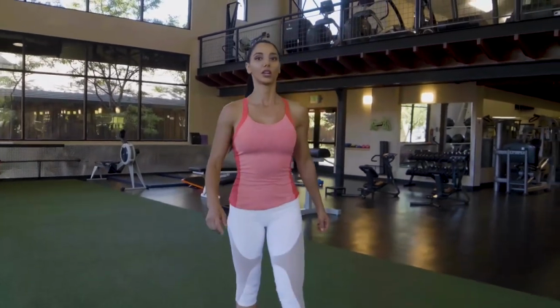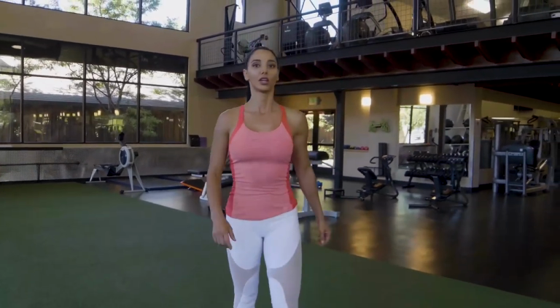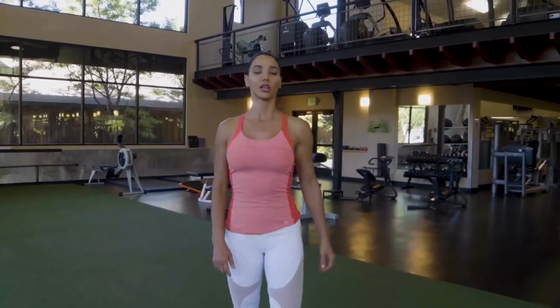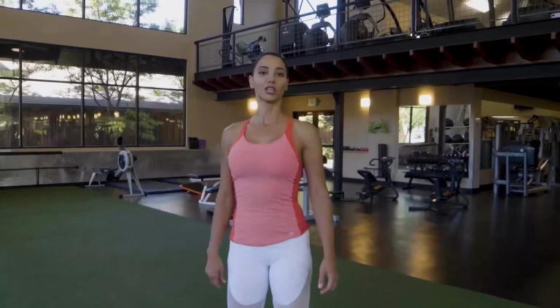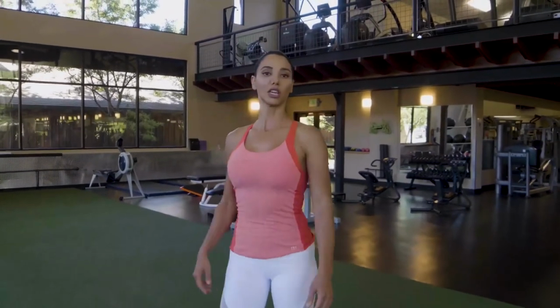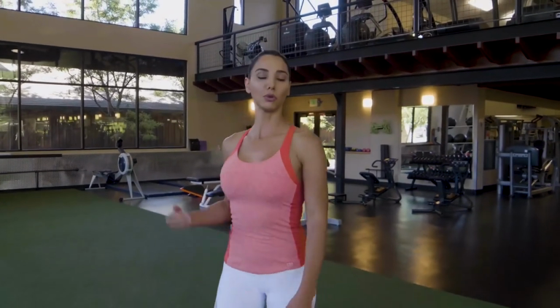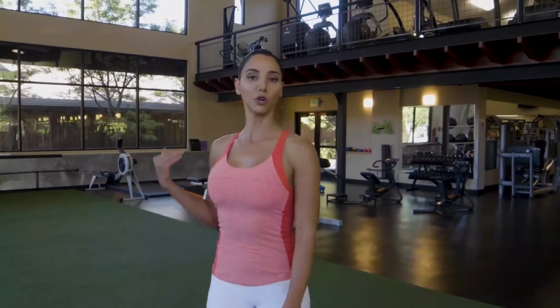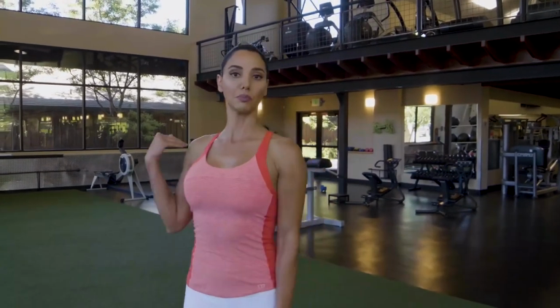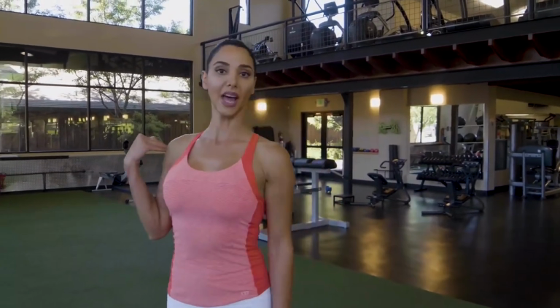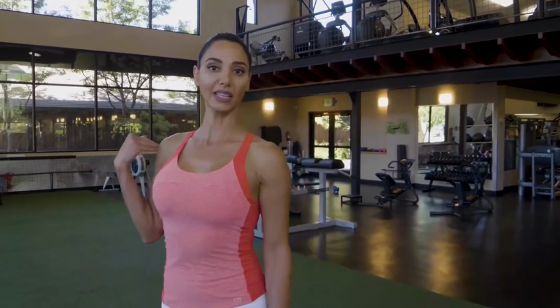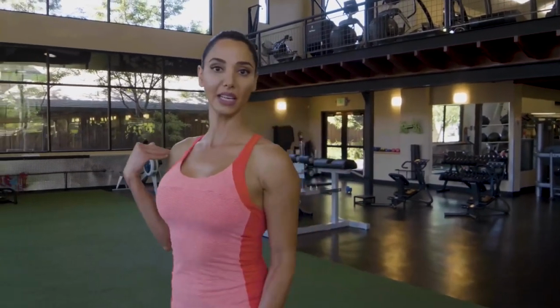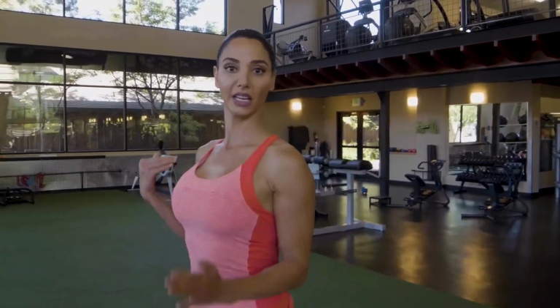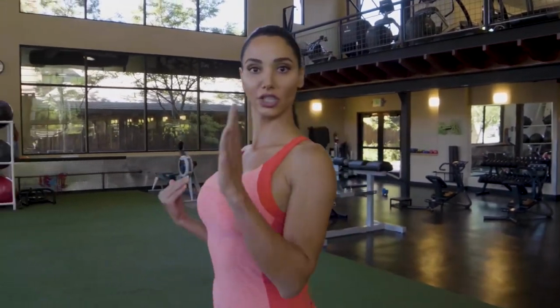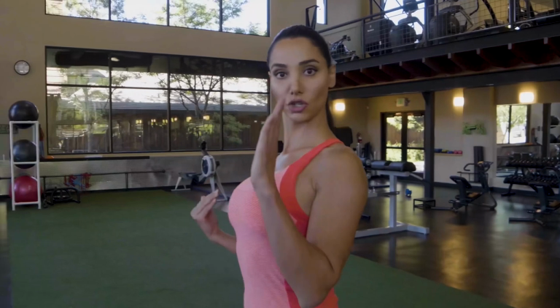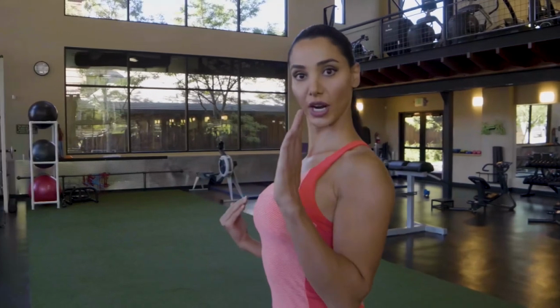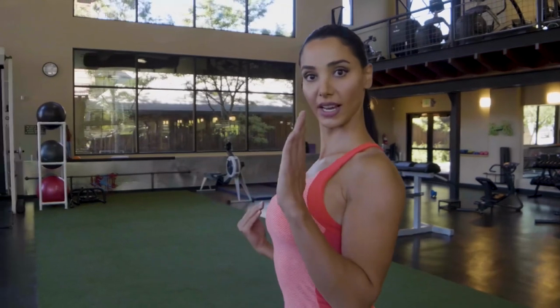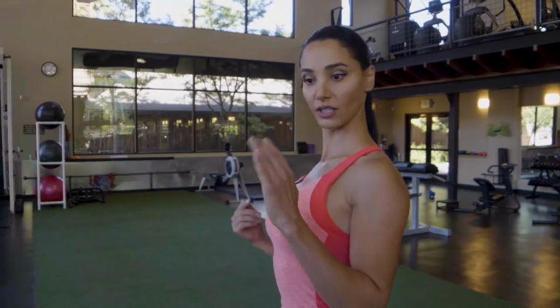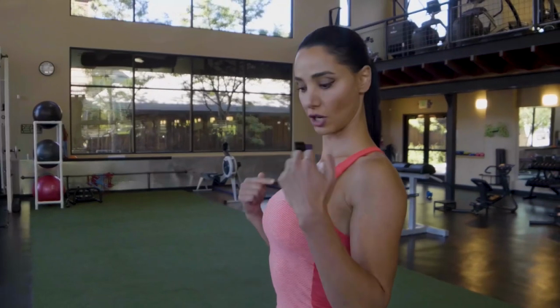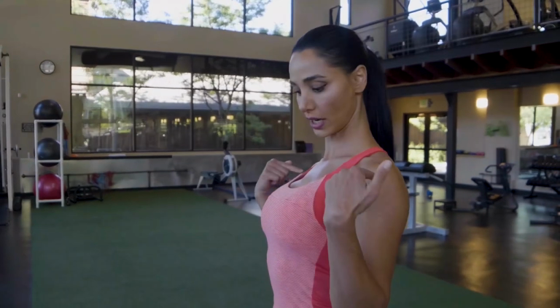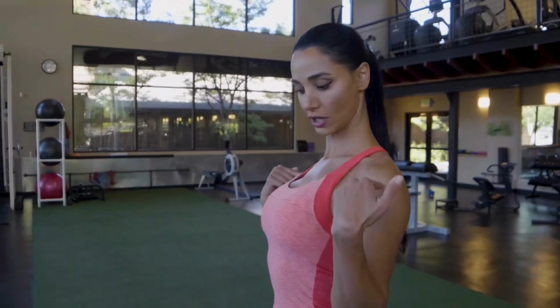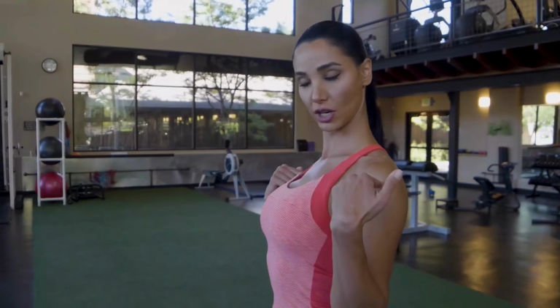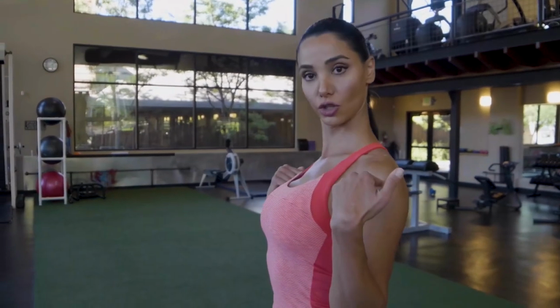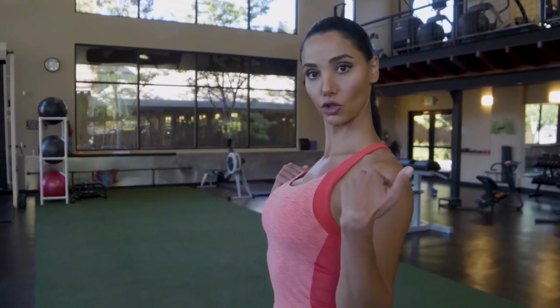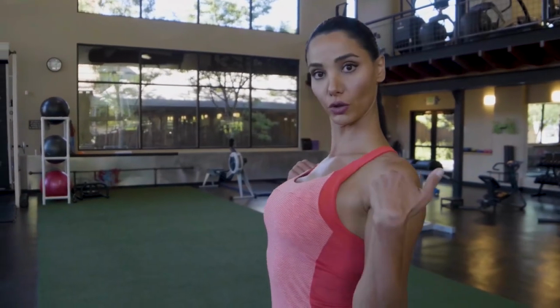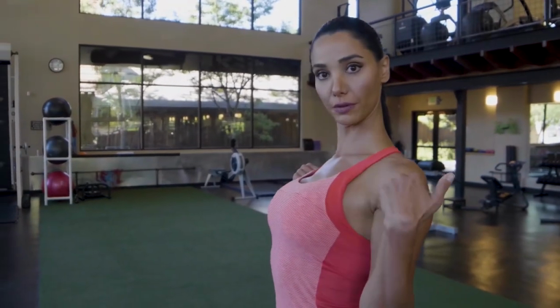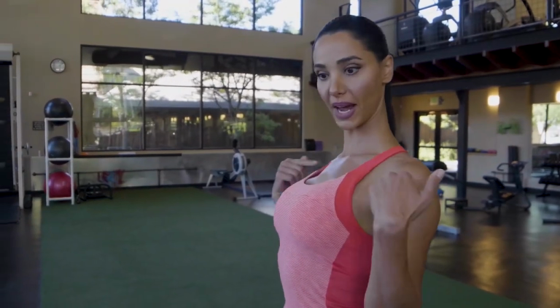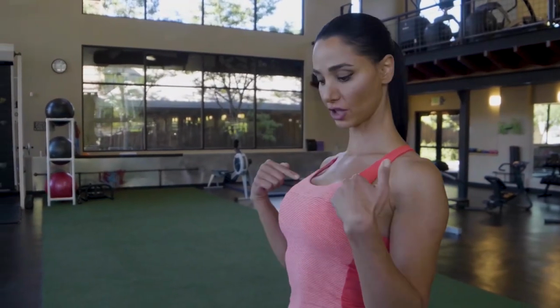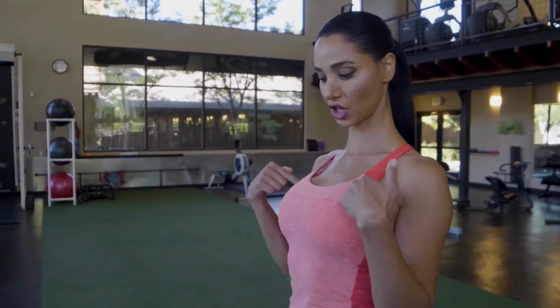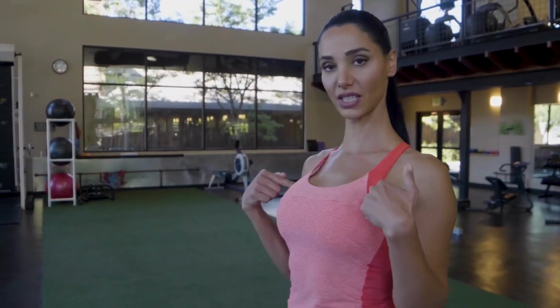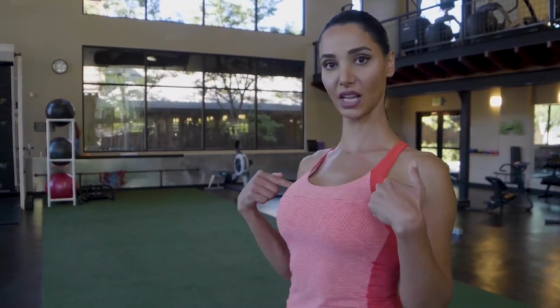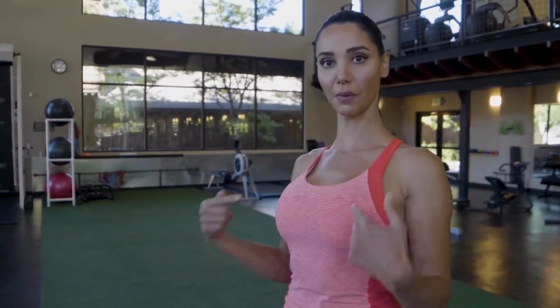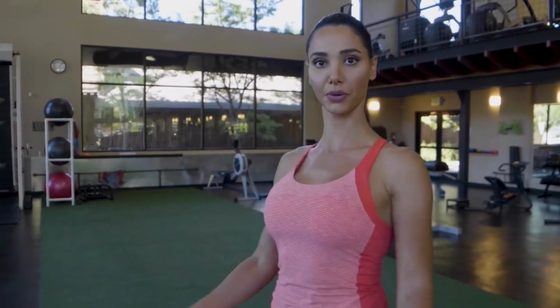Keep your back straight and tight, shoulders back, chest up.